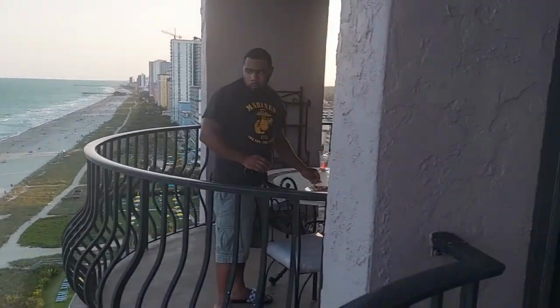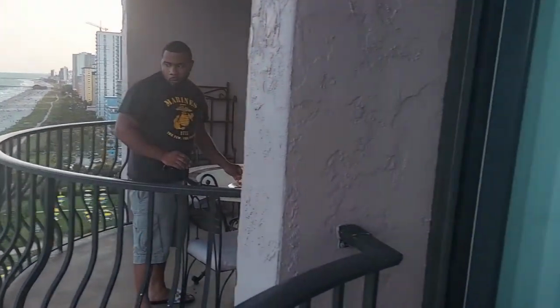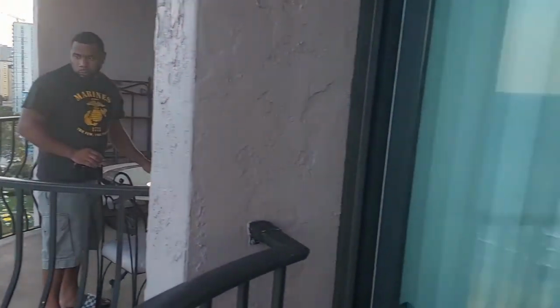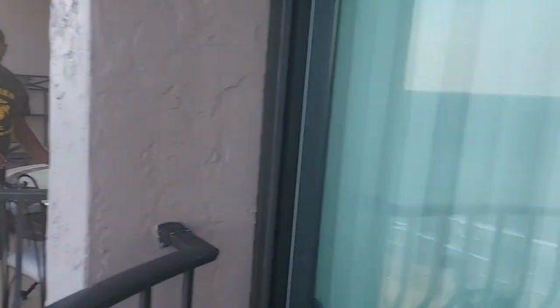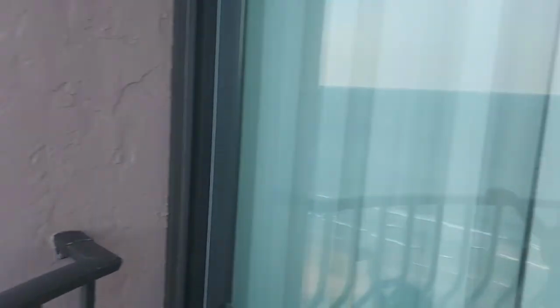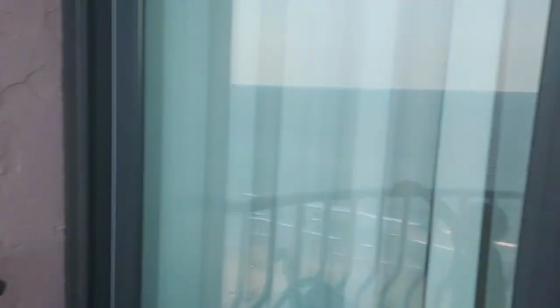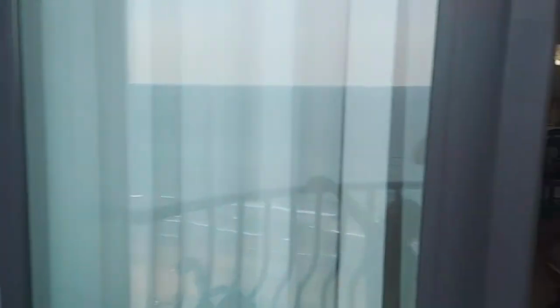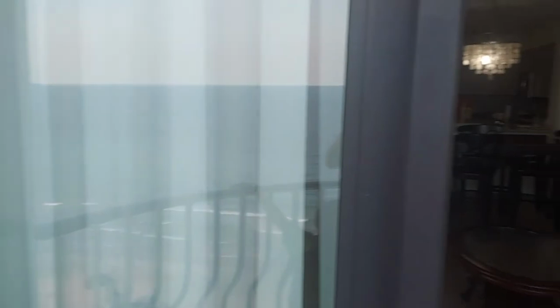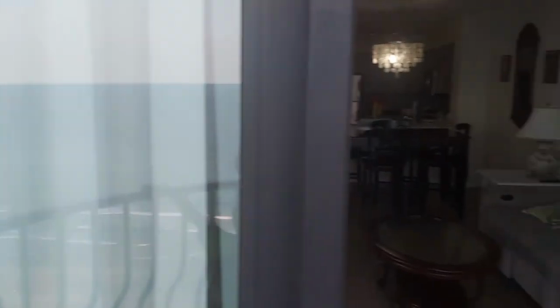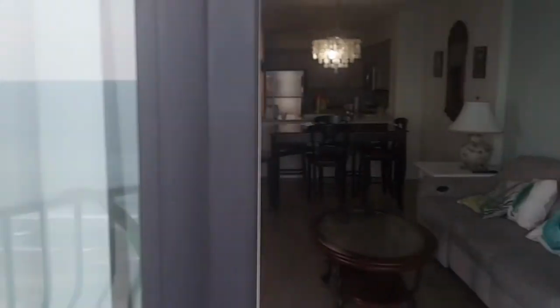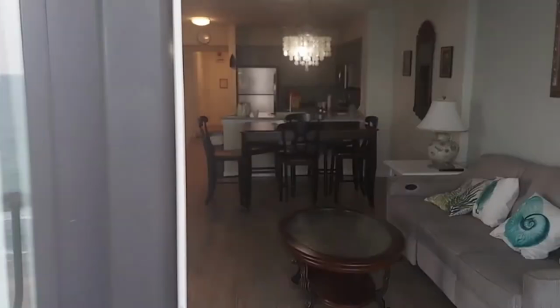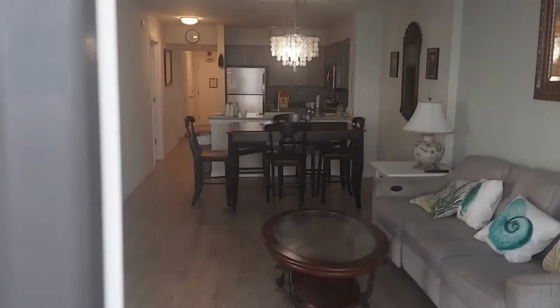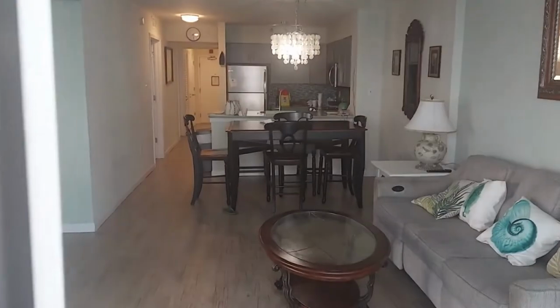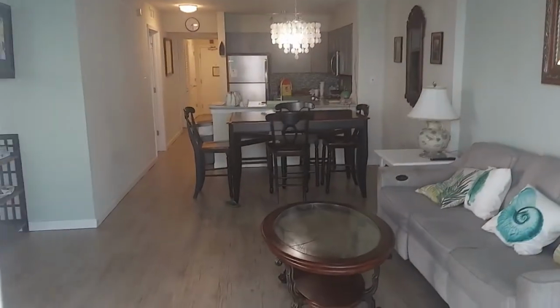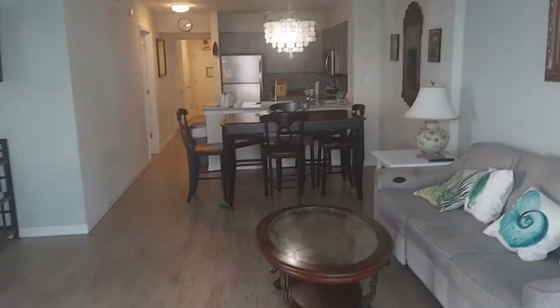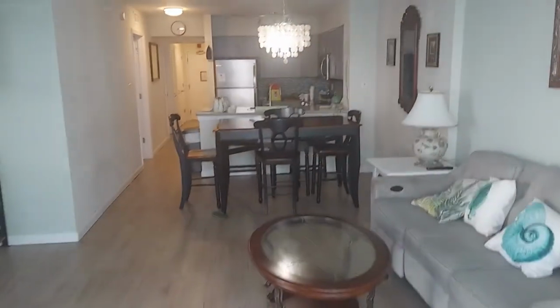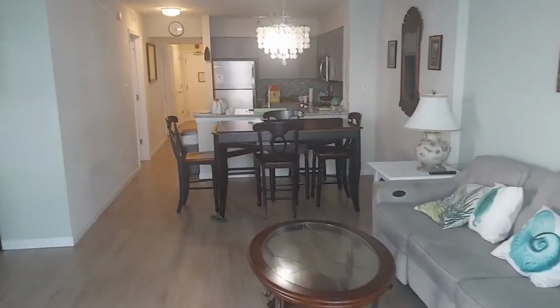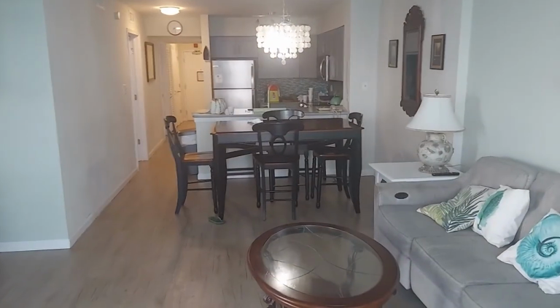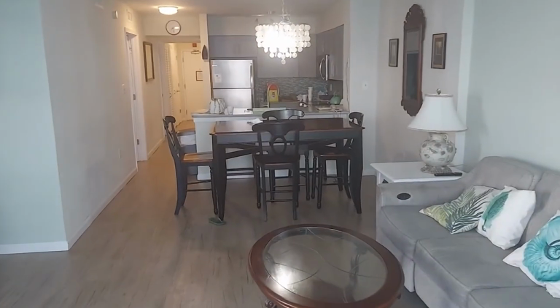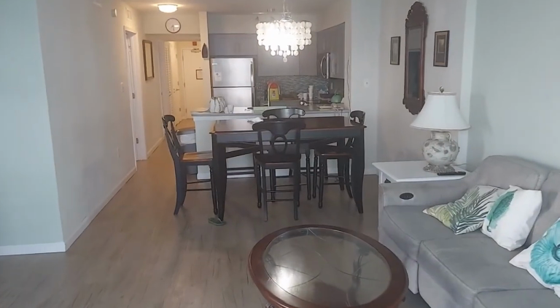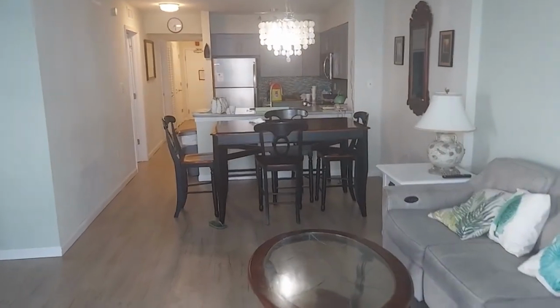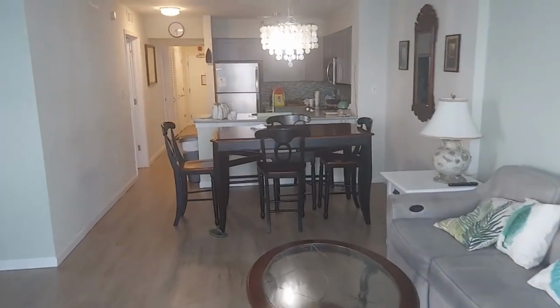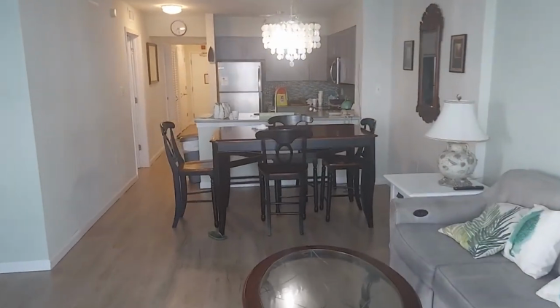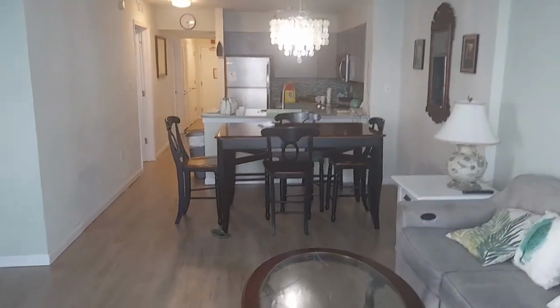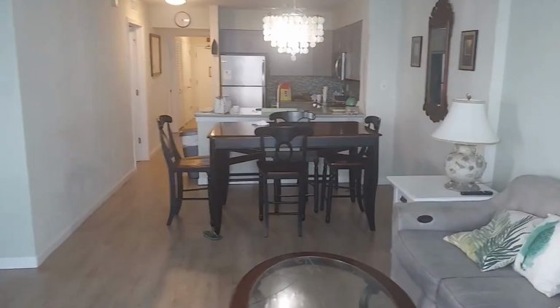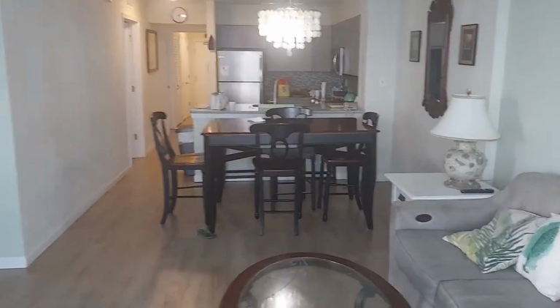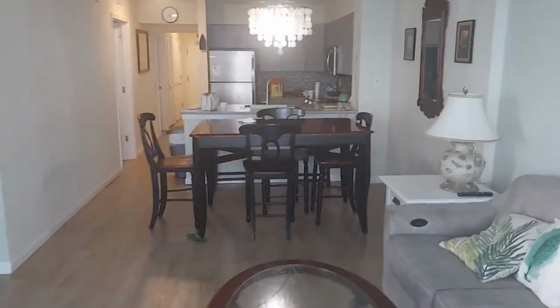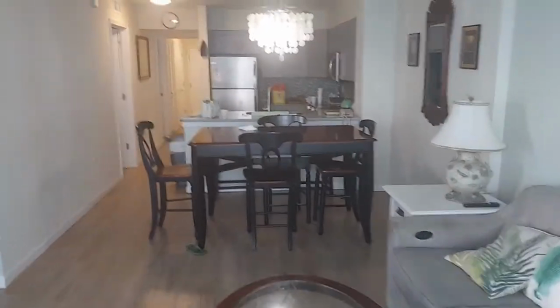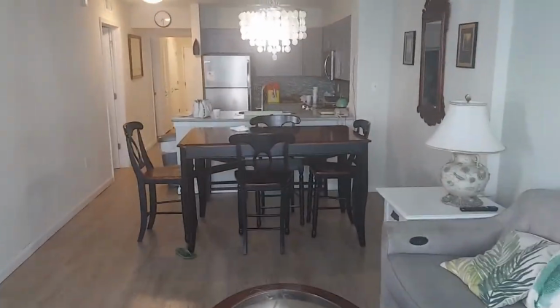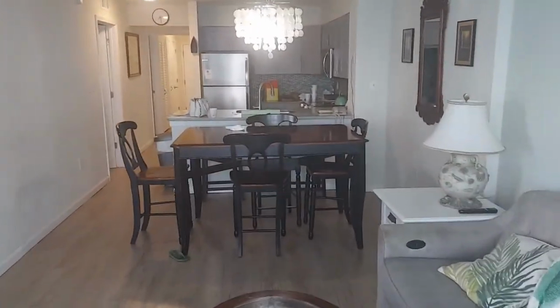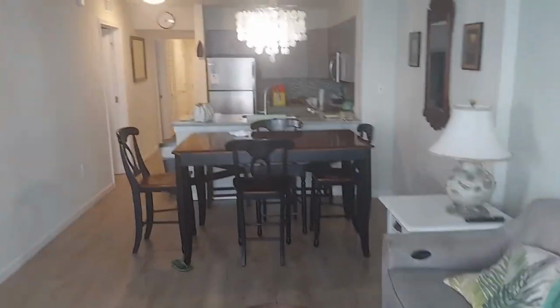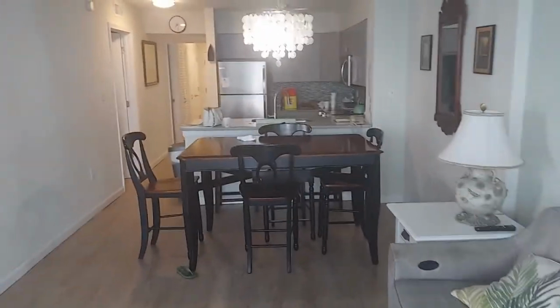Alright, so again, that is the Palms Resort — three bedroom.